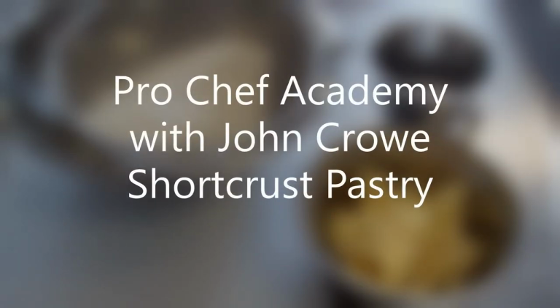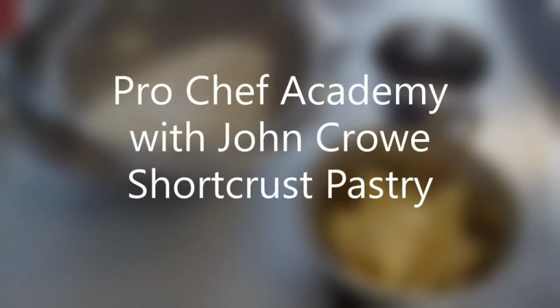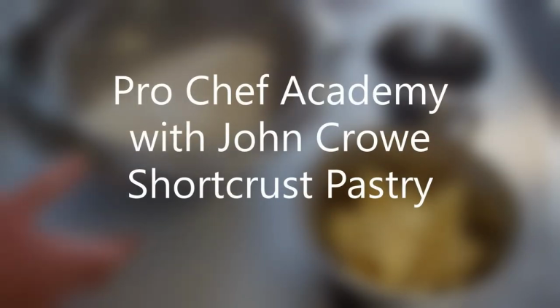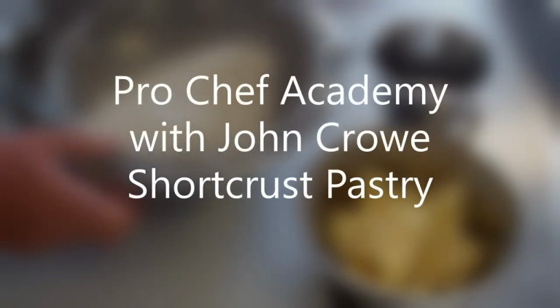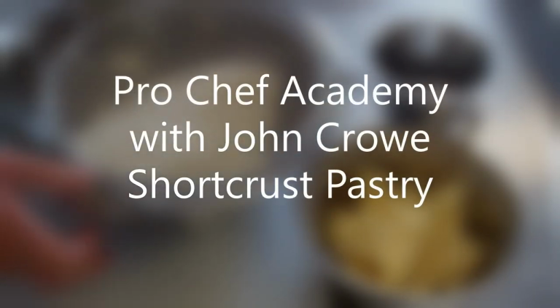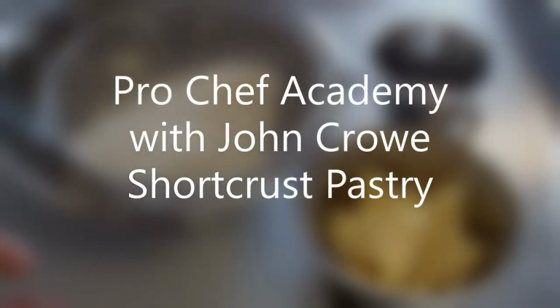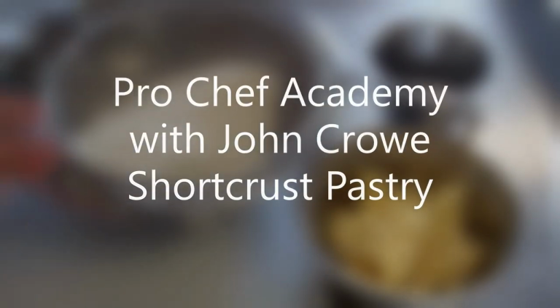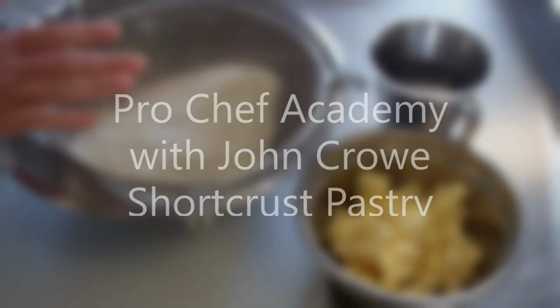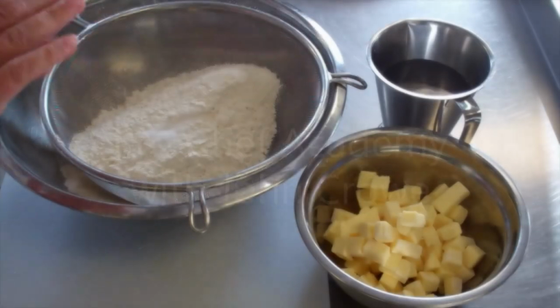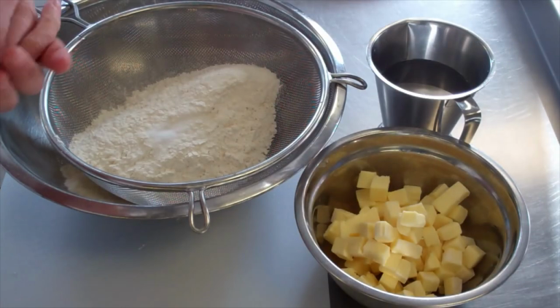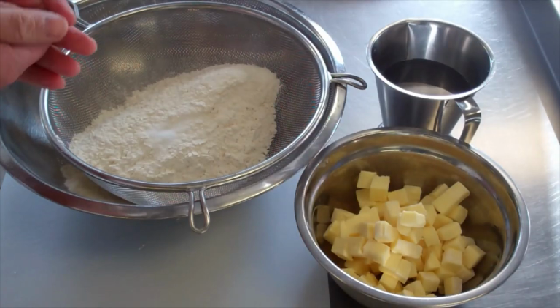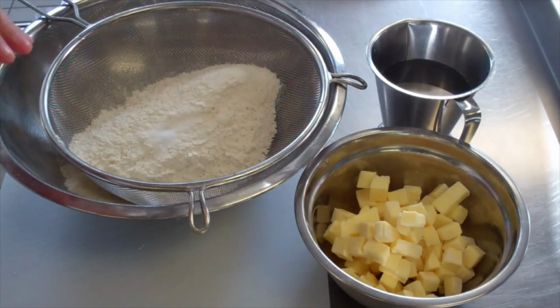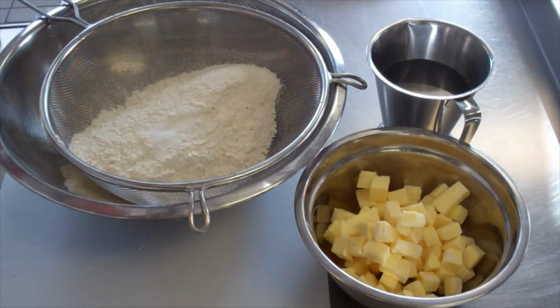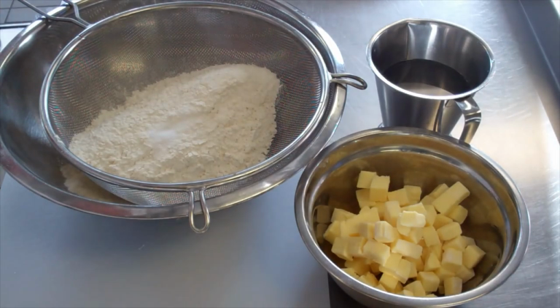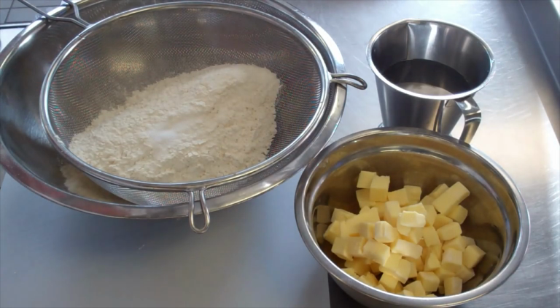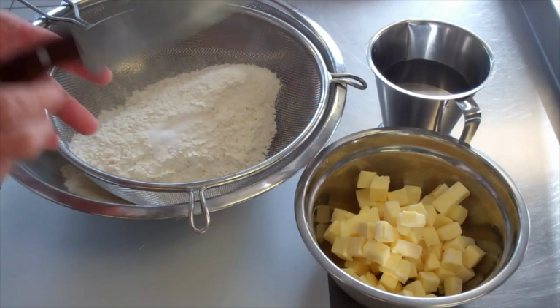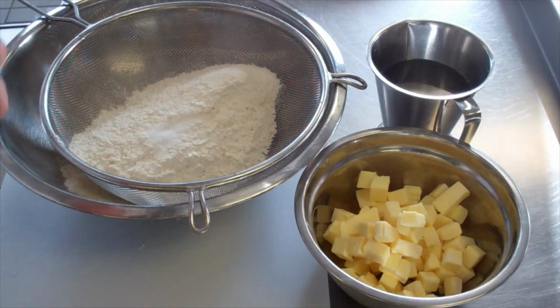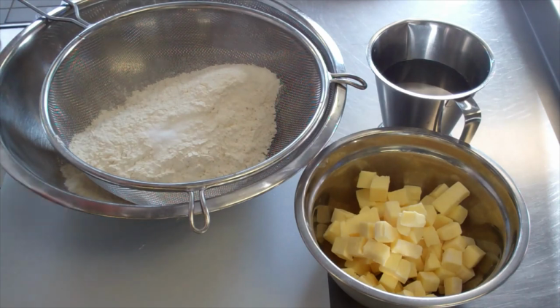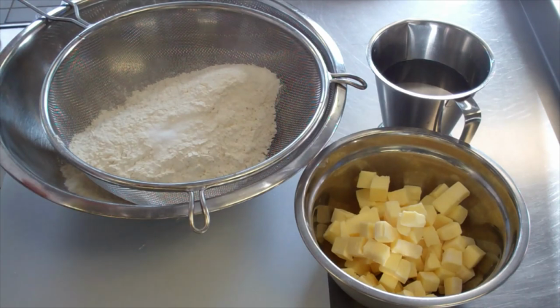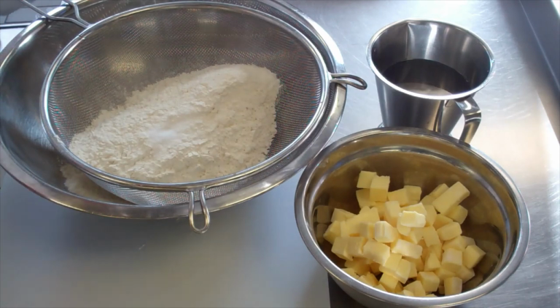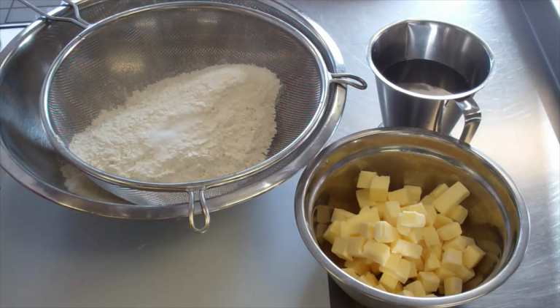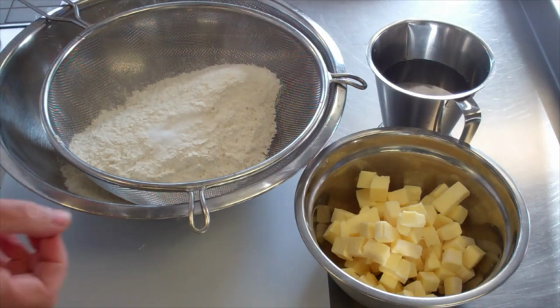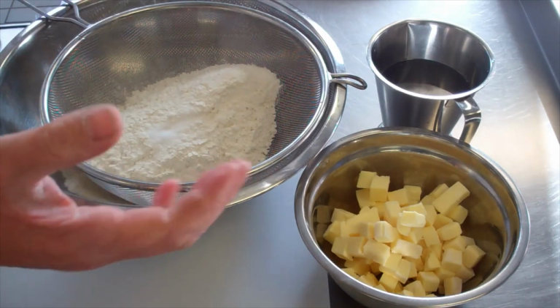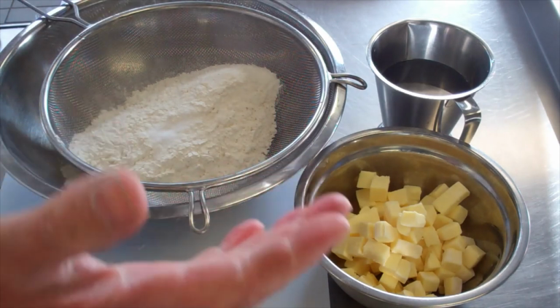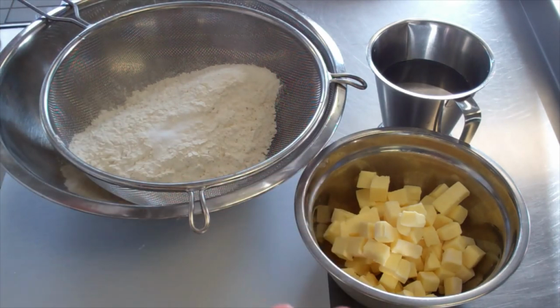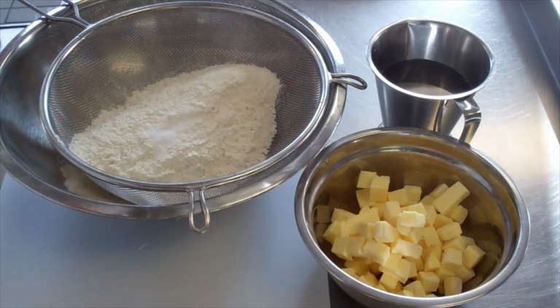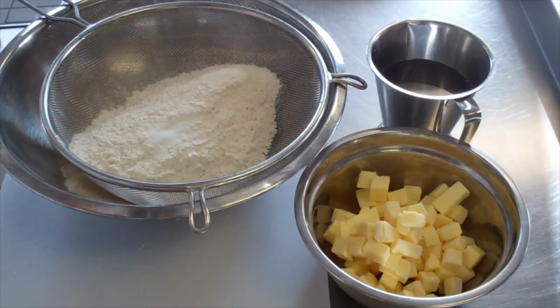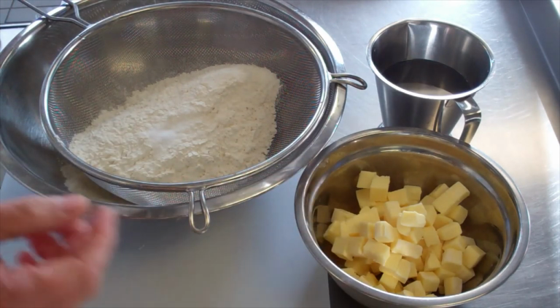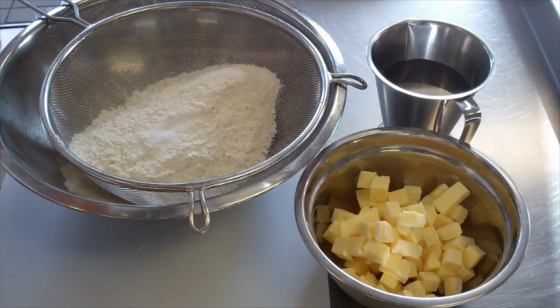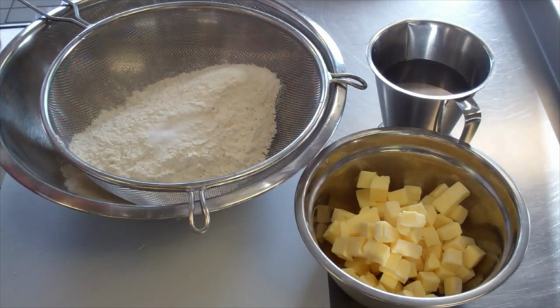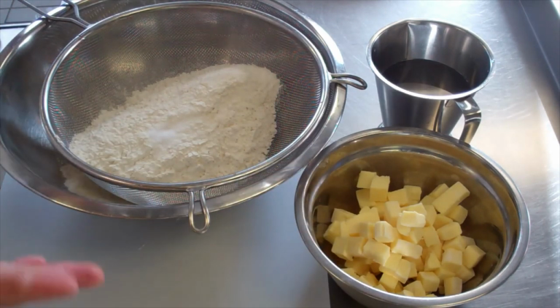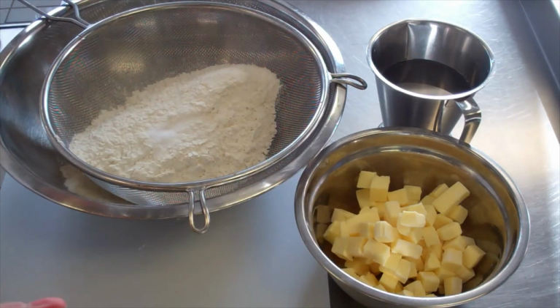Welcome to Pro Chef Academy. So what we're going to do here today, we're going to make something very simple. We're going to make short crust pastry, or short paste.